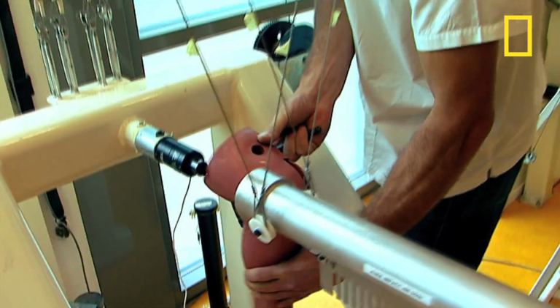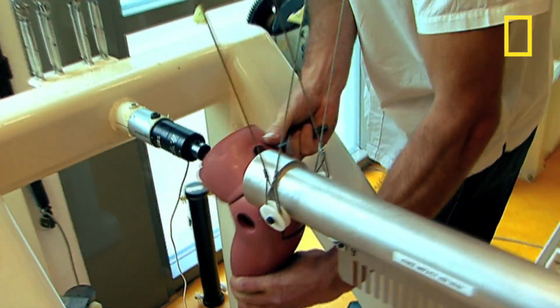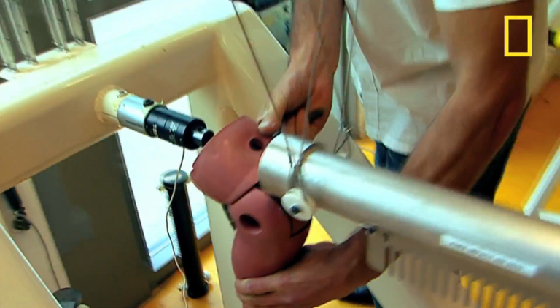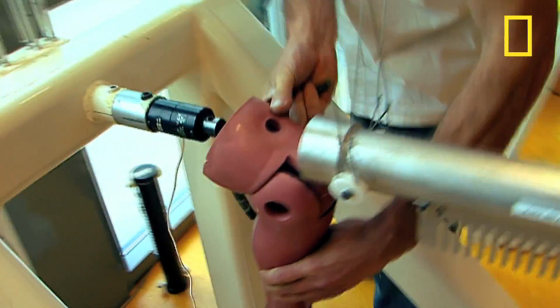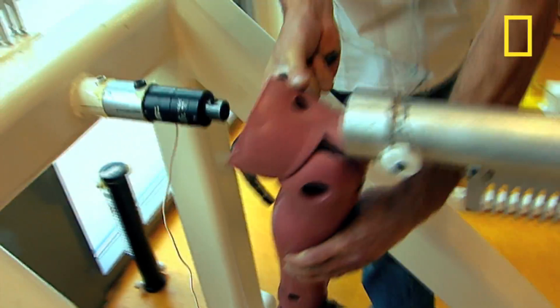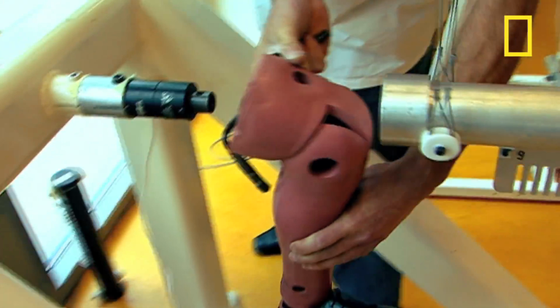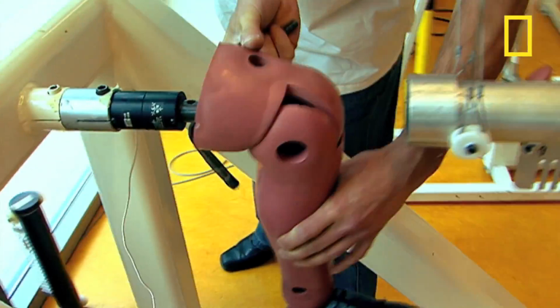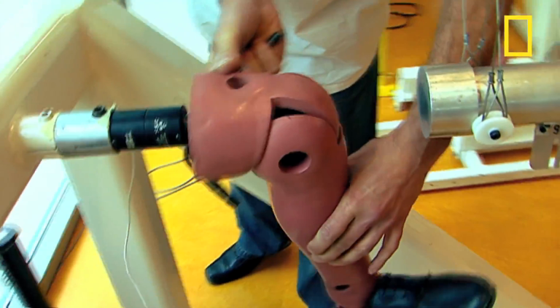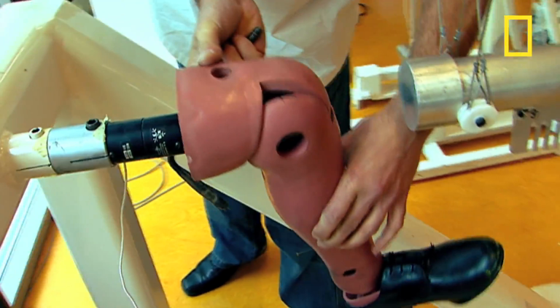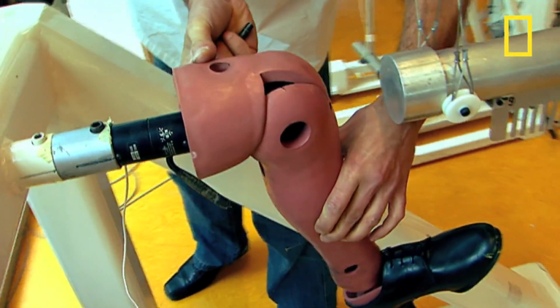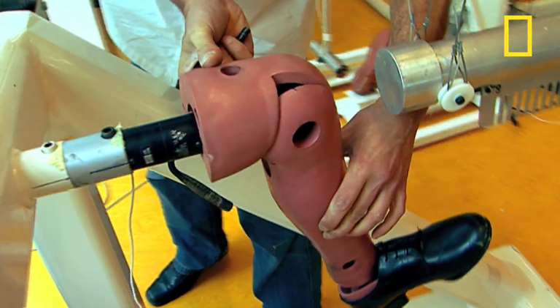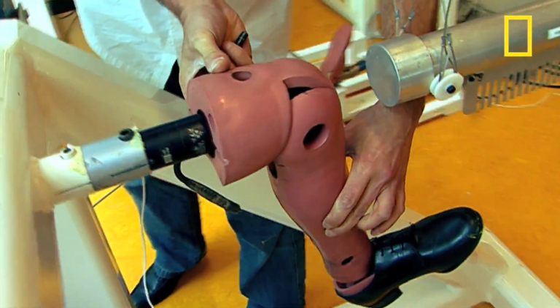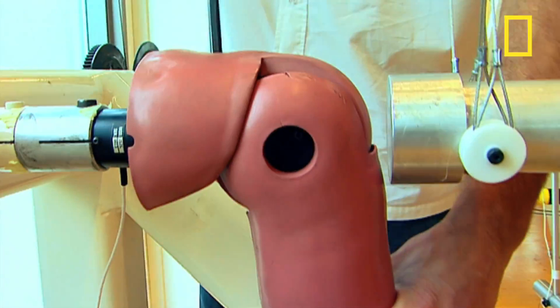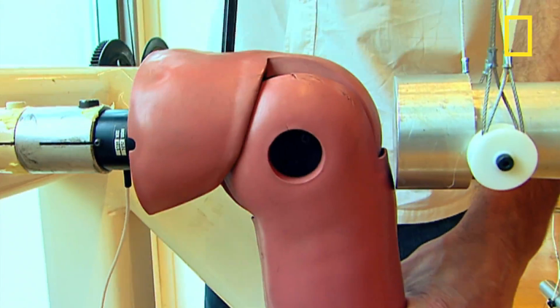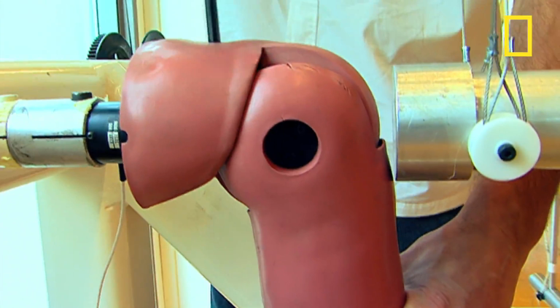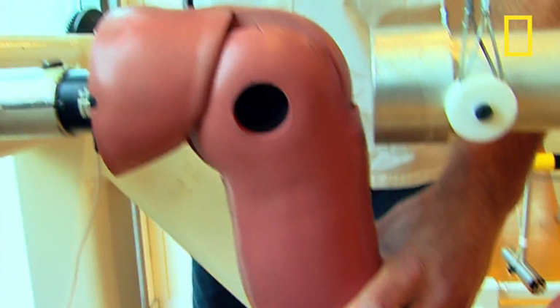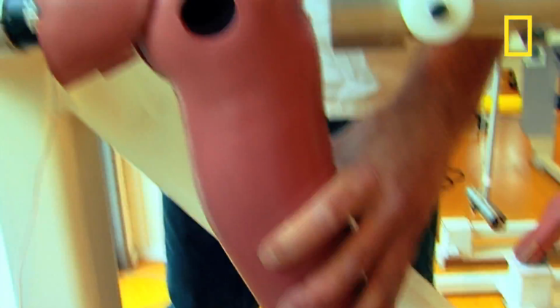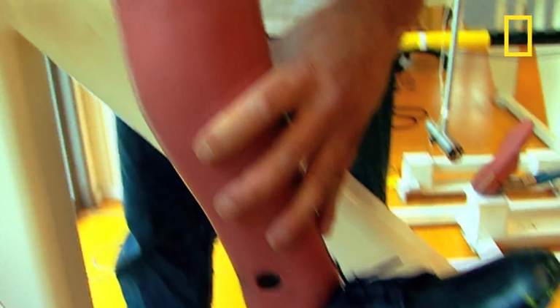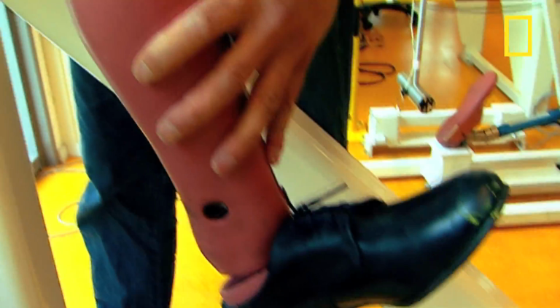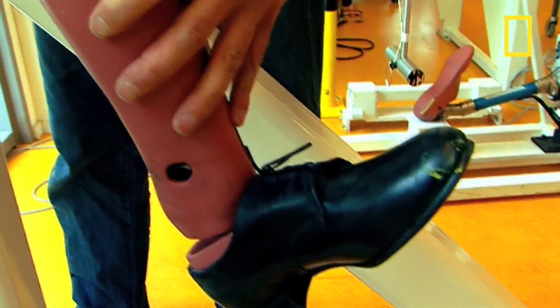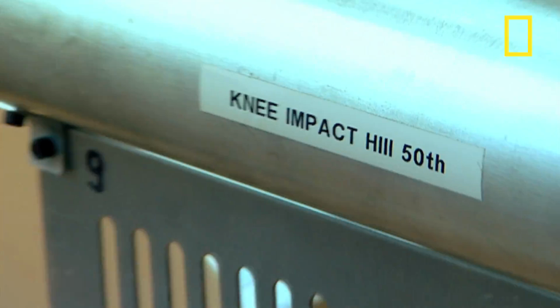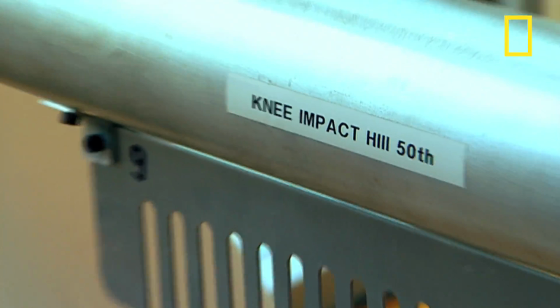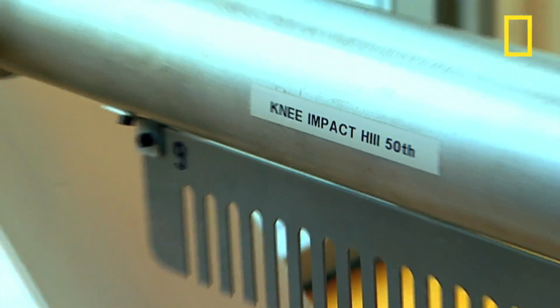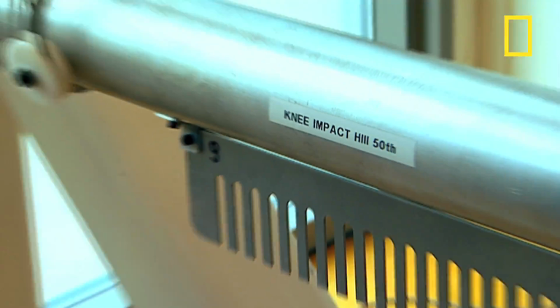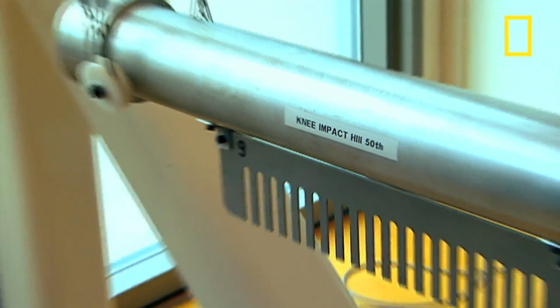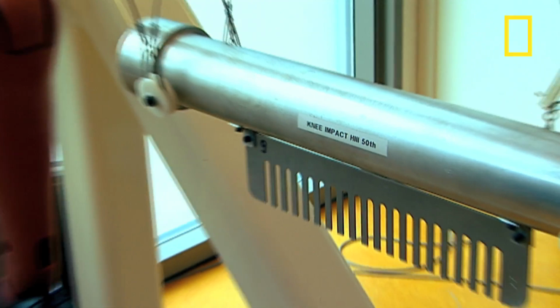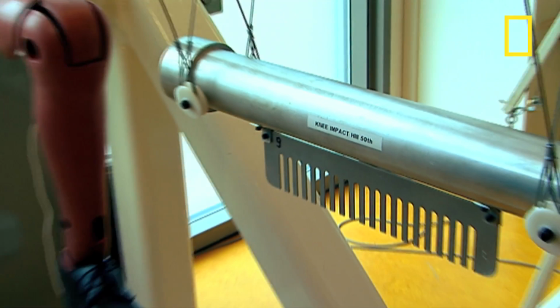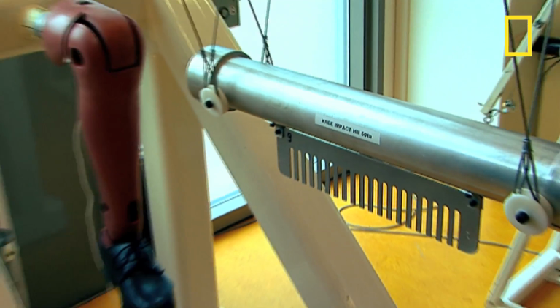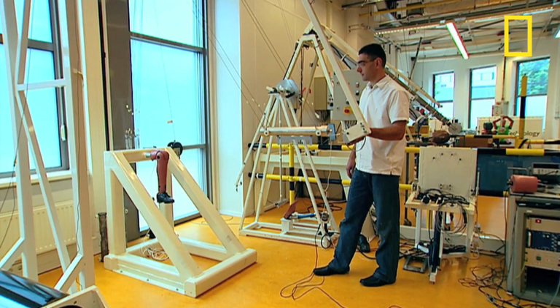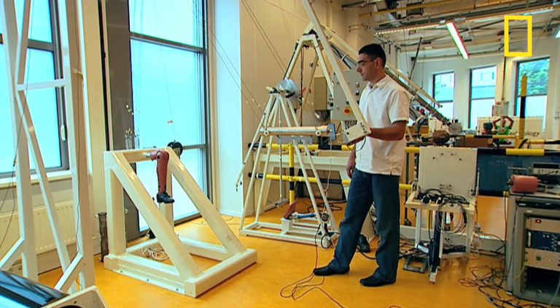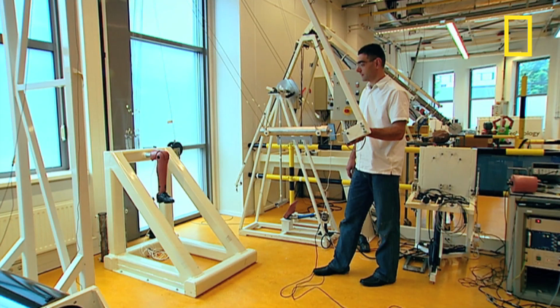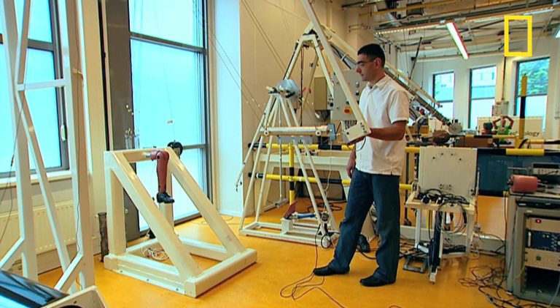Next, the knee impact test. A five kilogram weight is dropped onto the knee to measure the displacement.